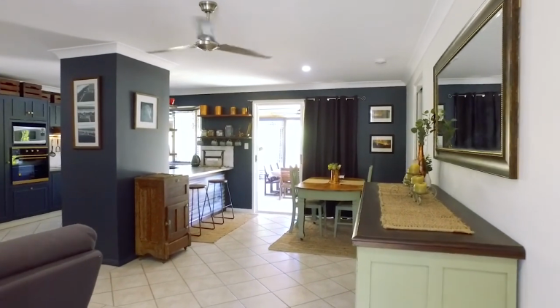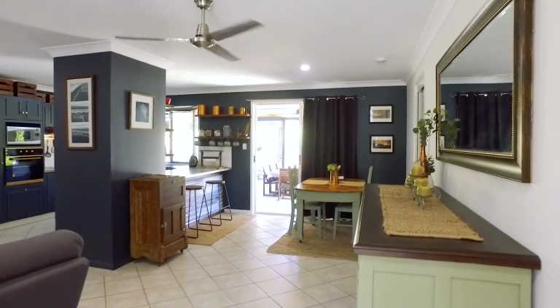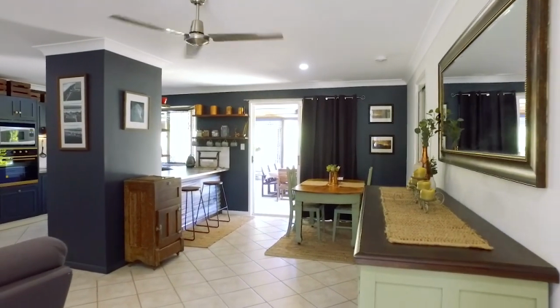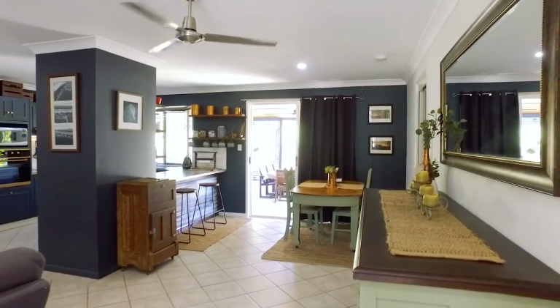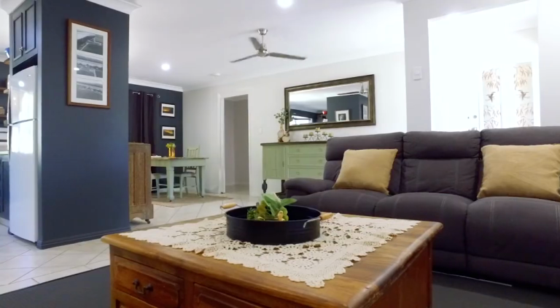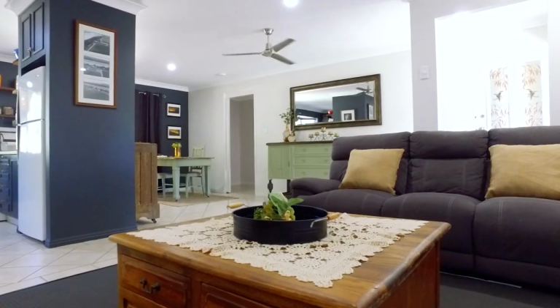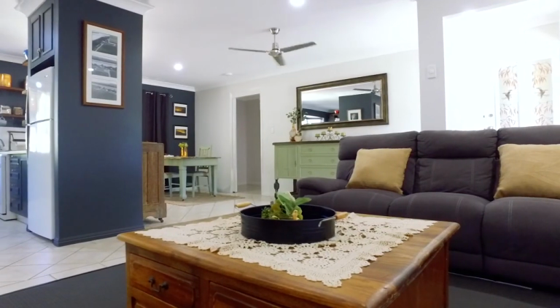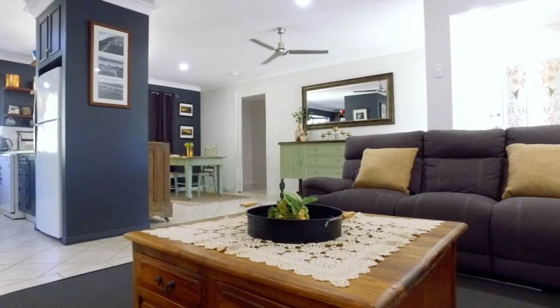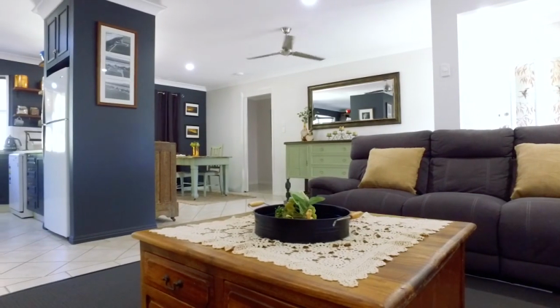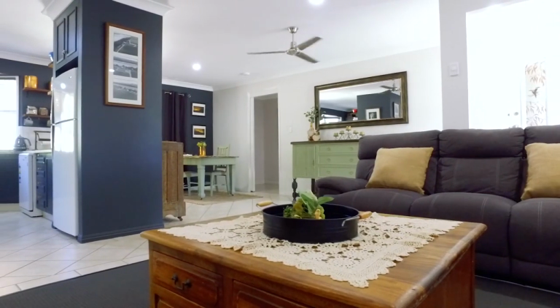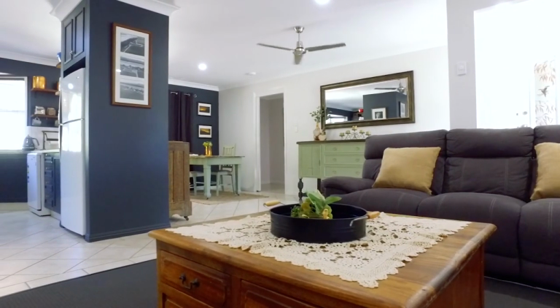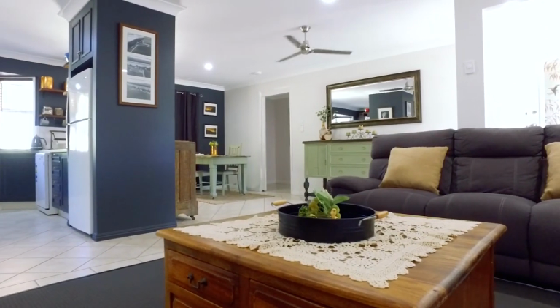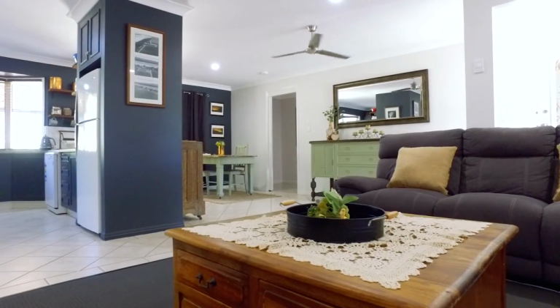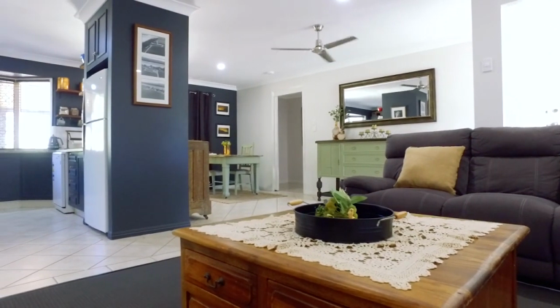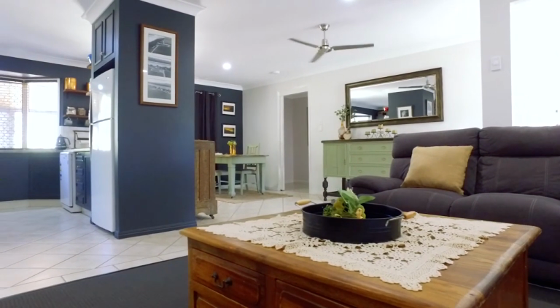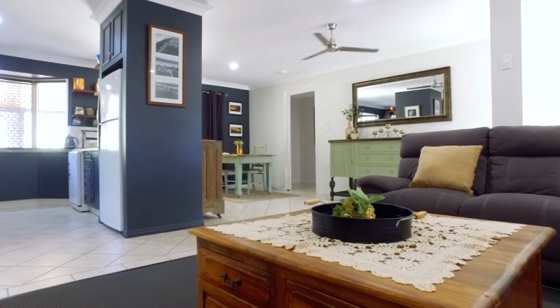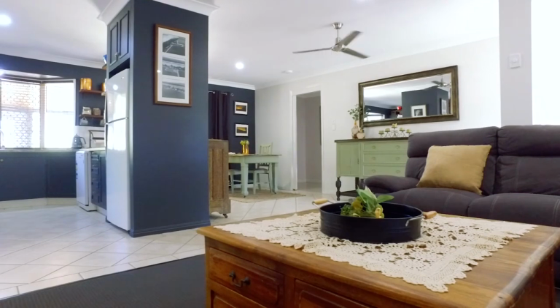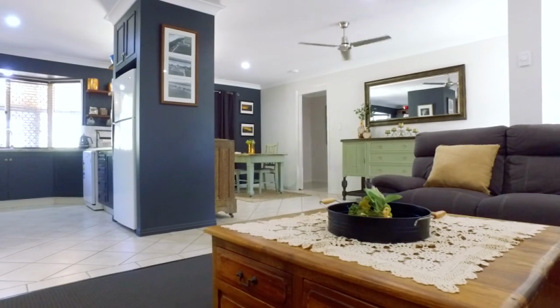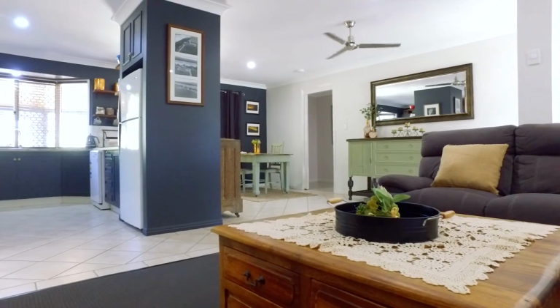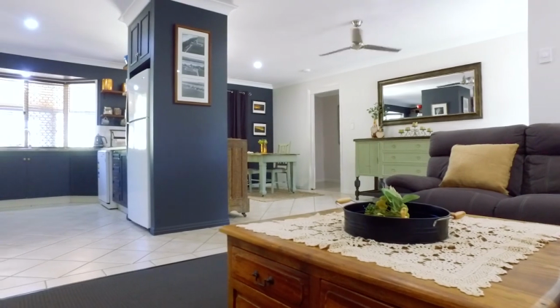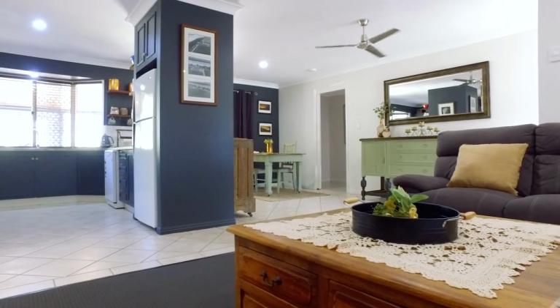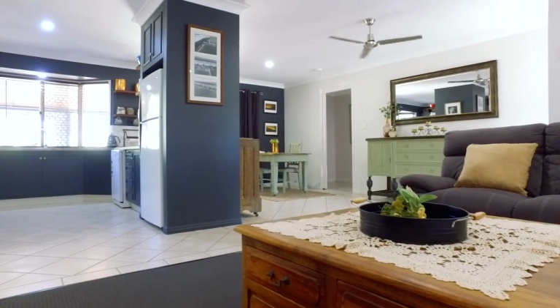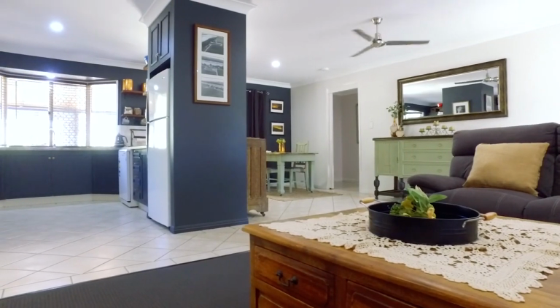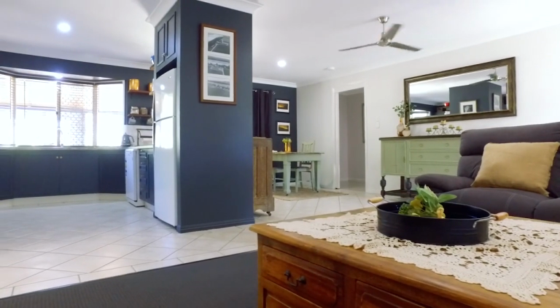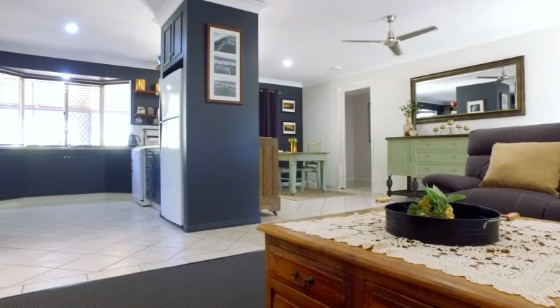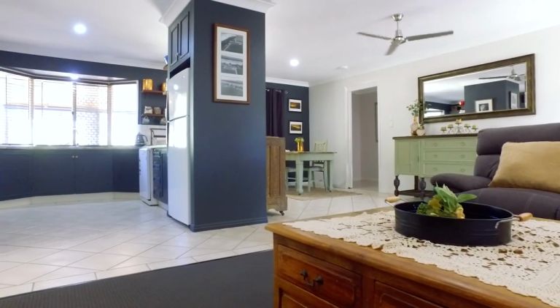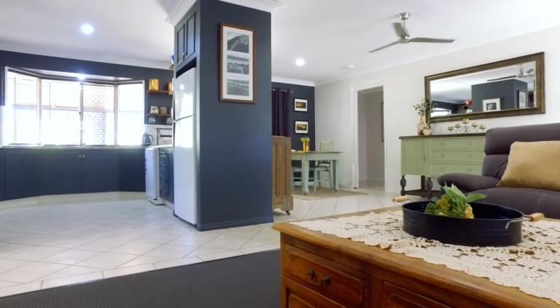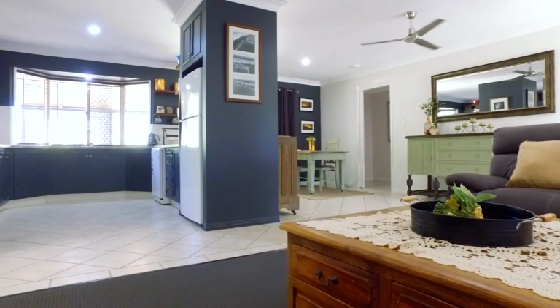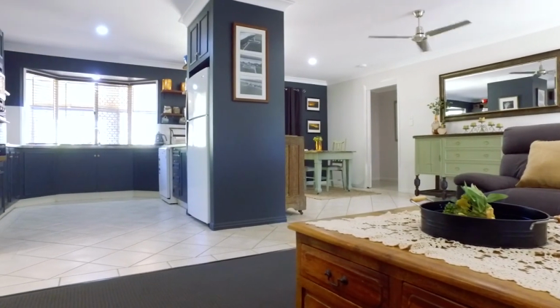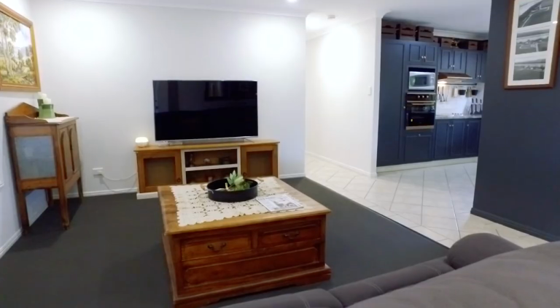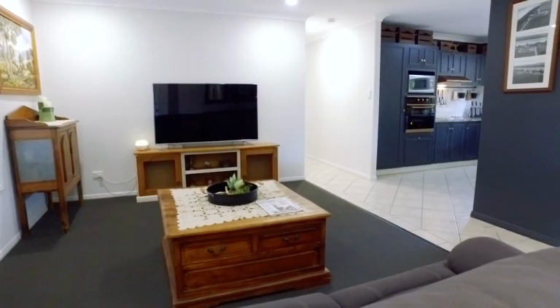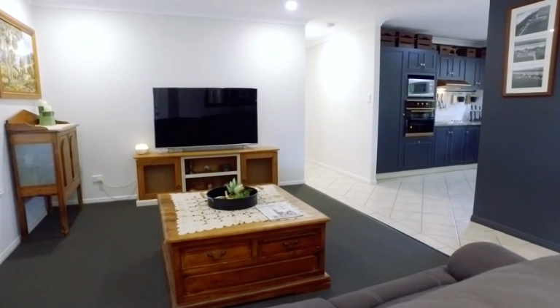Stepping inside you're greeted with a large open plan living room with fresh paint on the walls, brand new carpet and energy efficient lighting throughout the home.